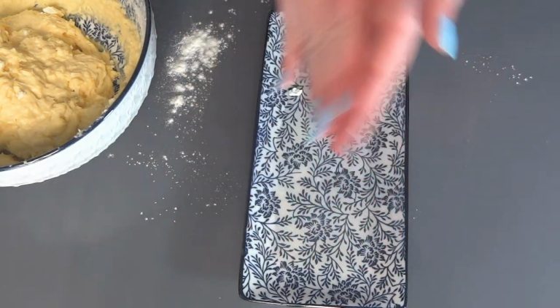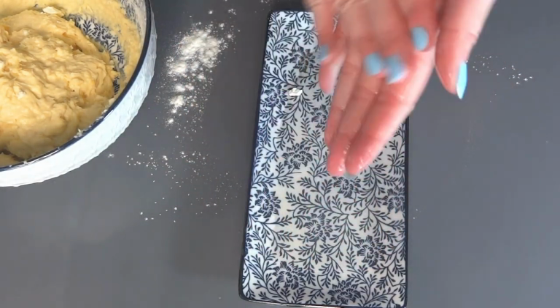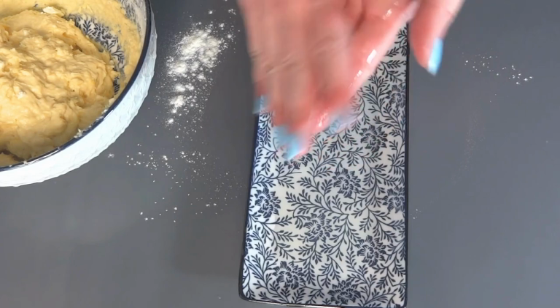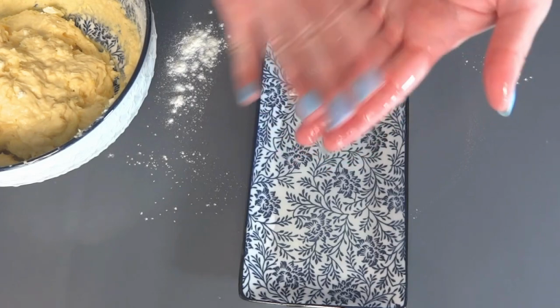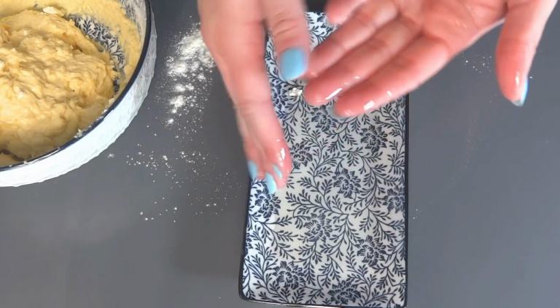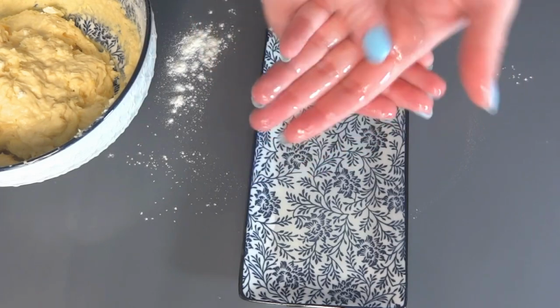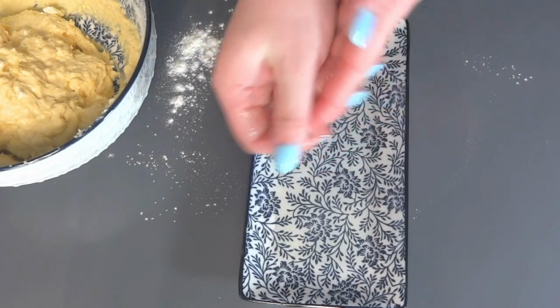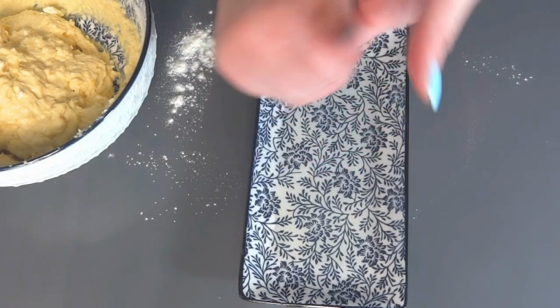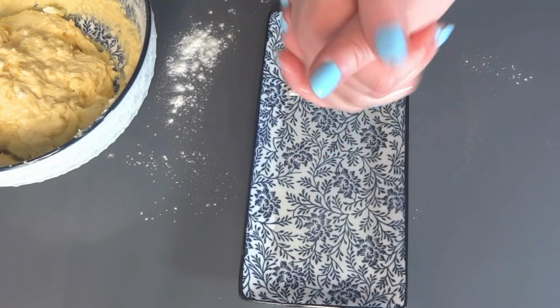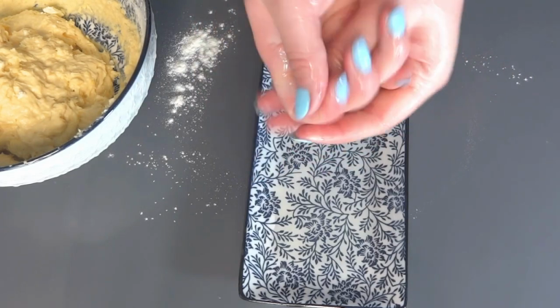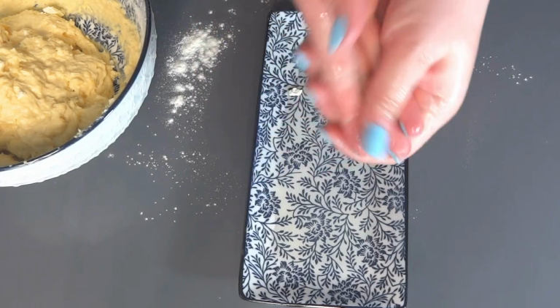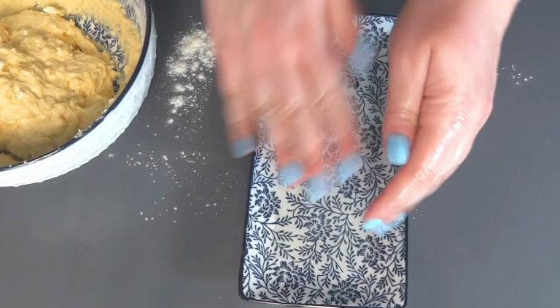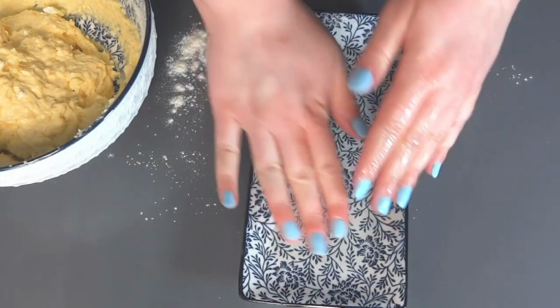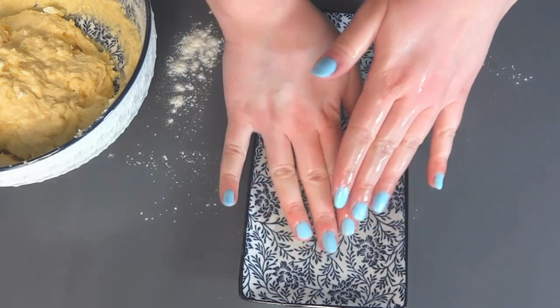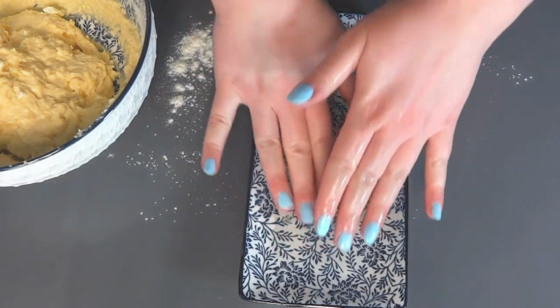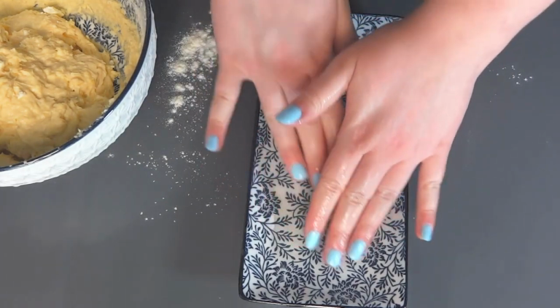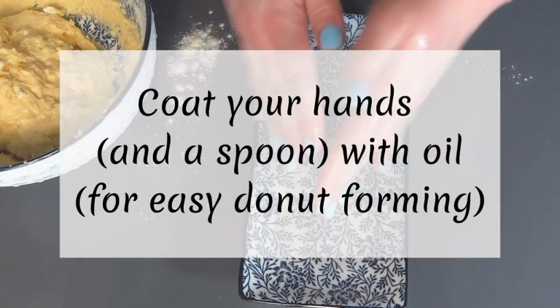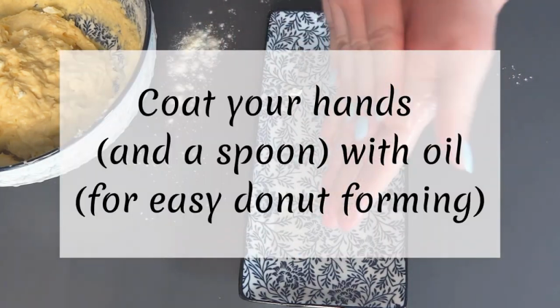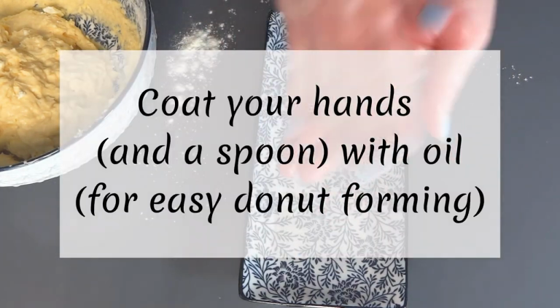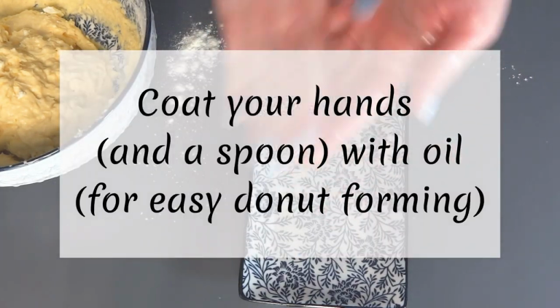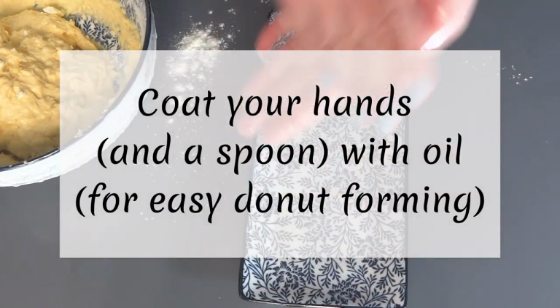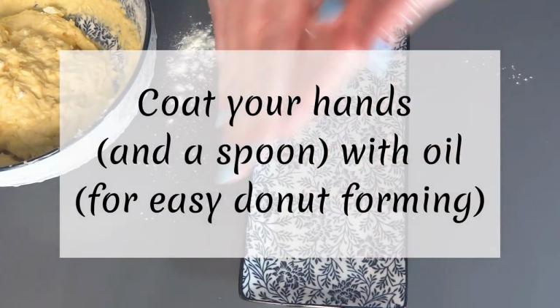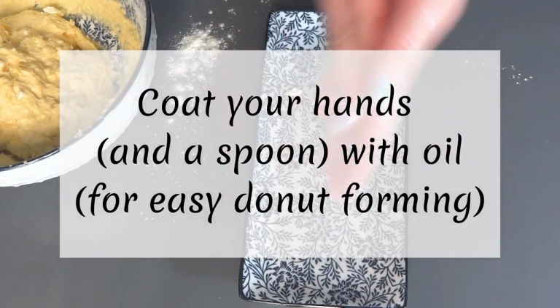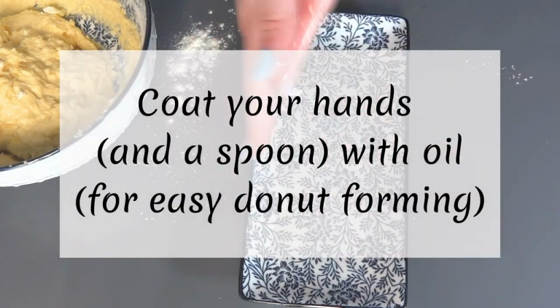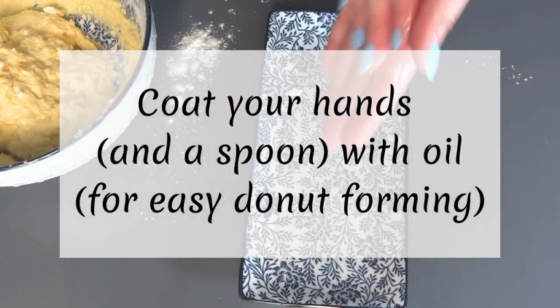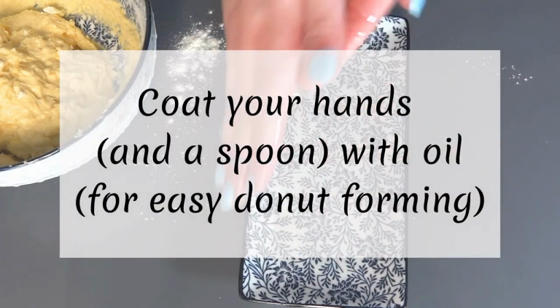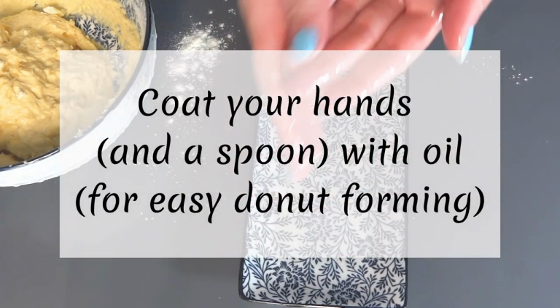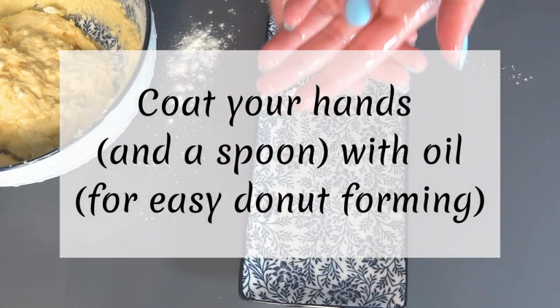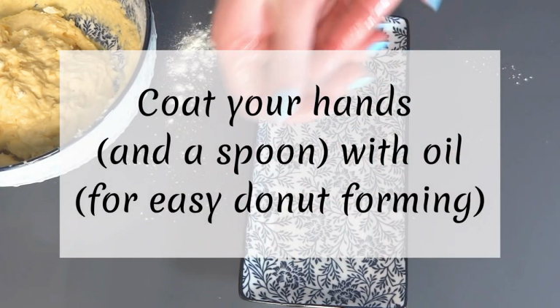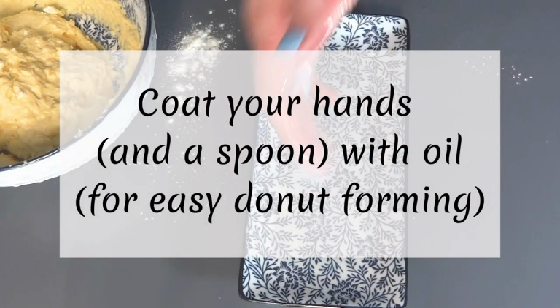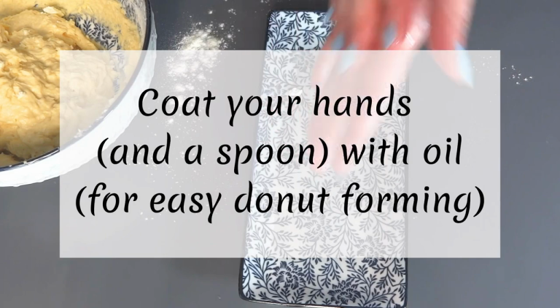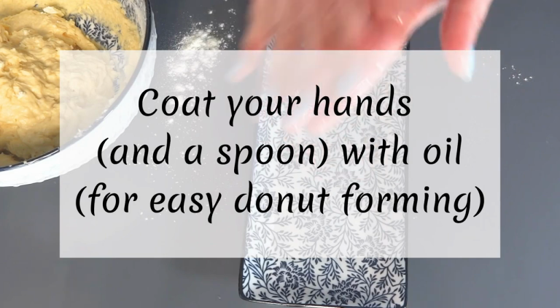Then scoop a small amount of dough with the spoon and form it into rough balls.